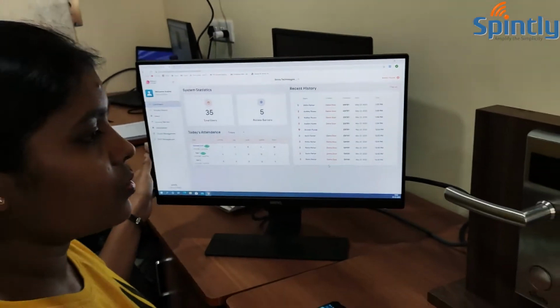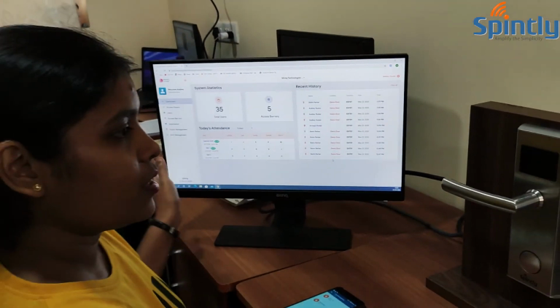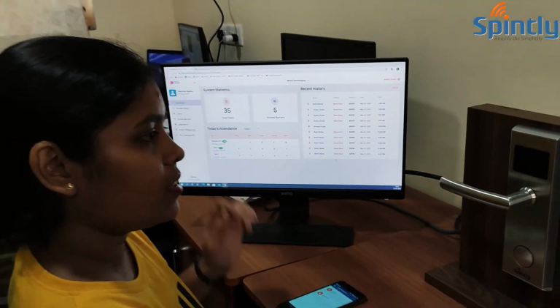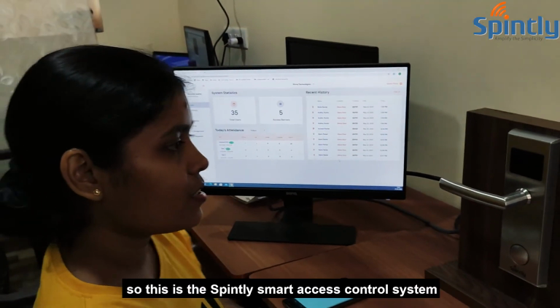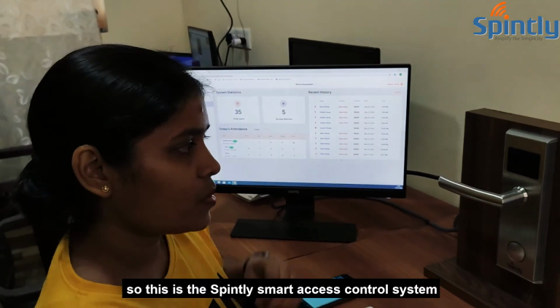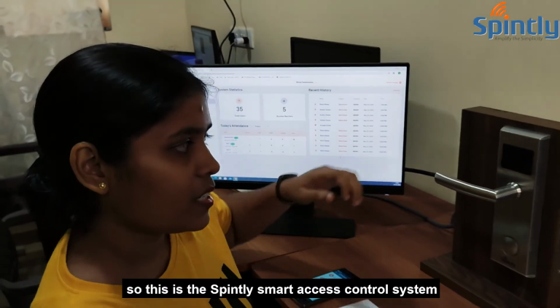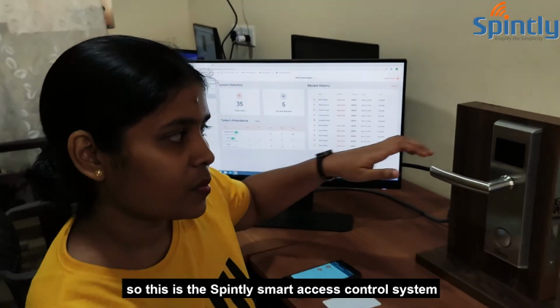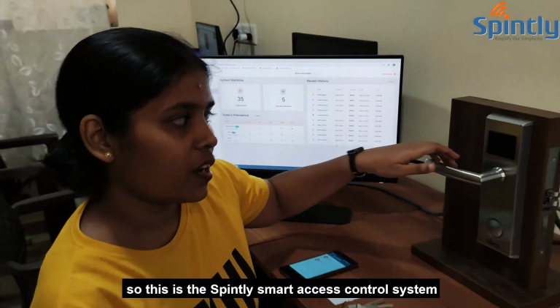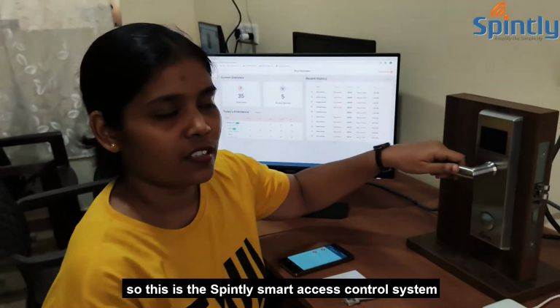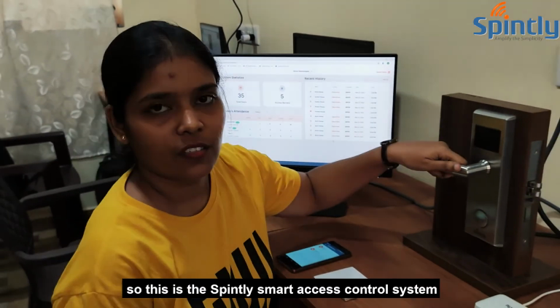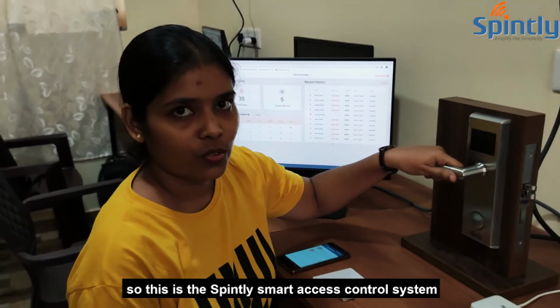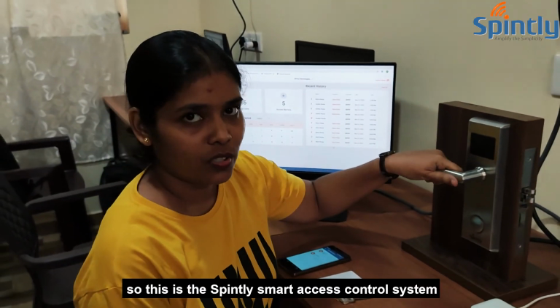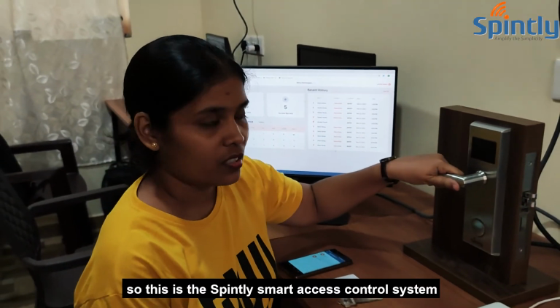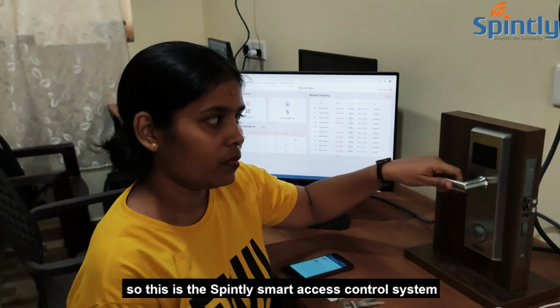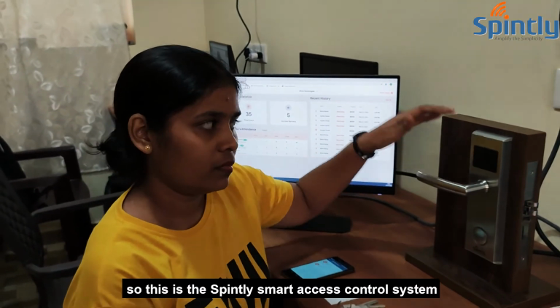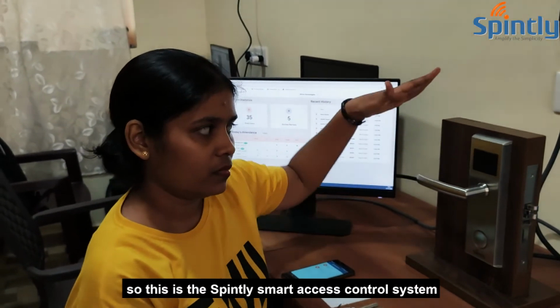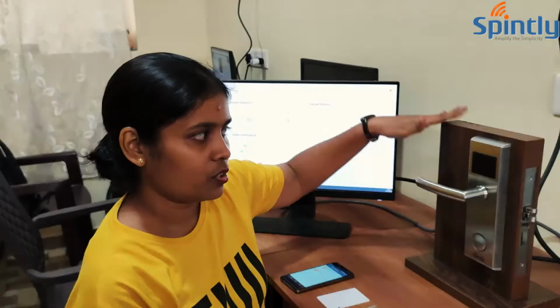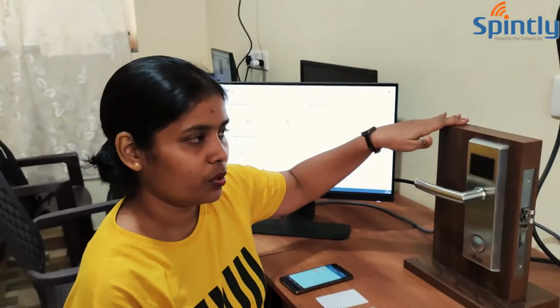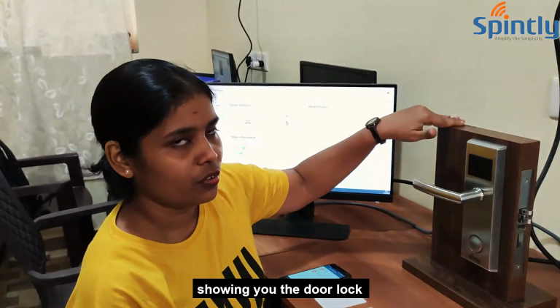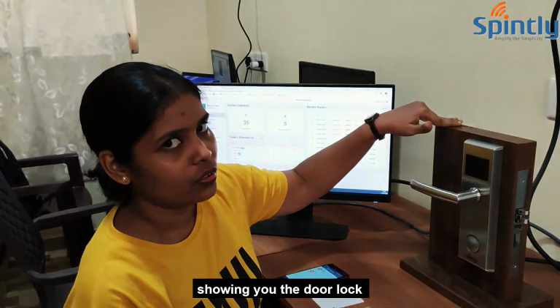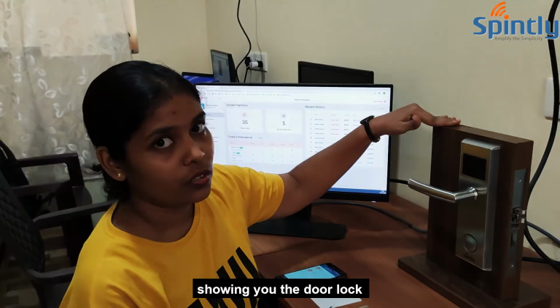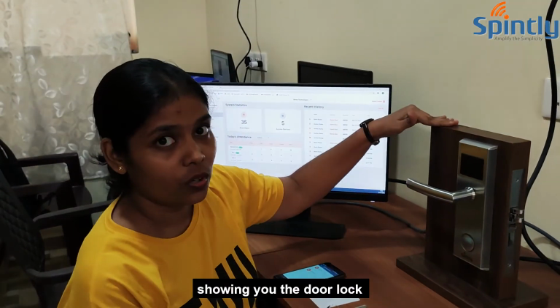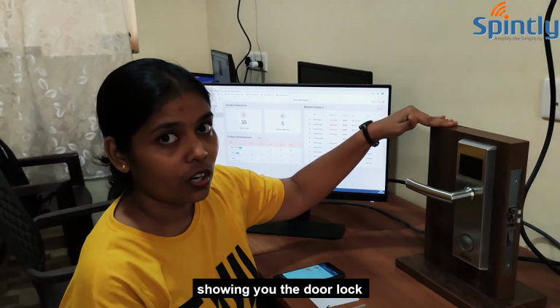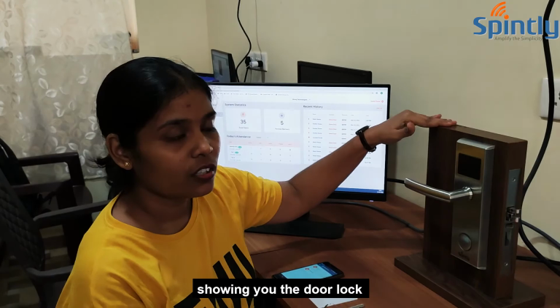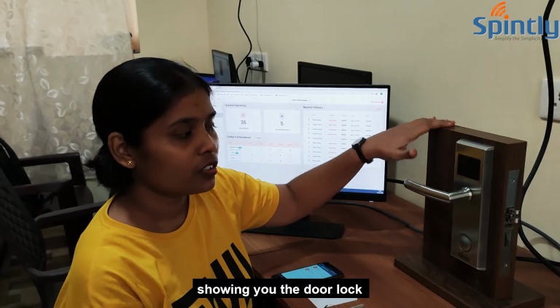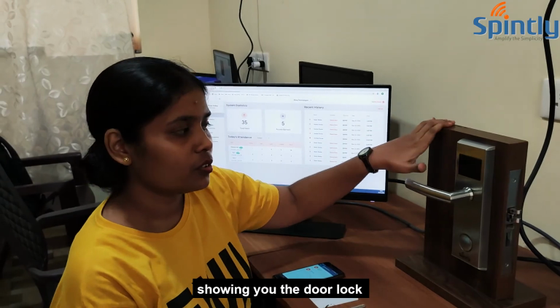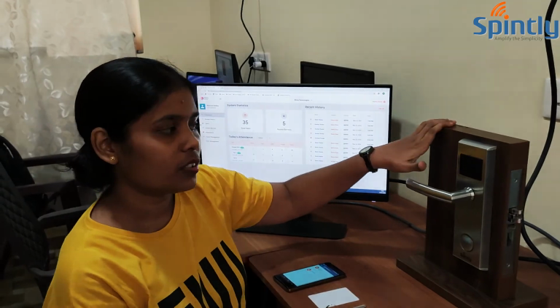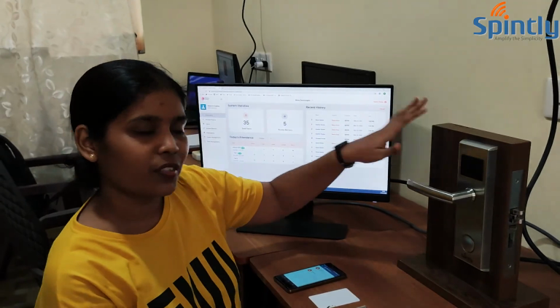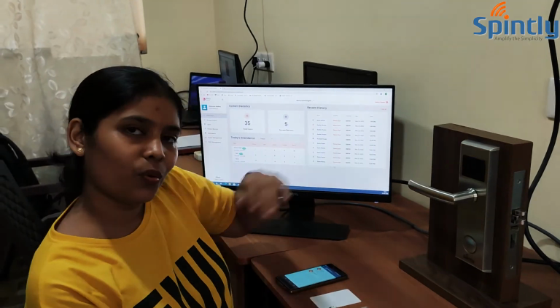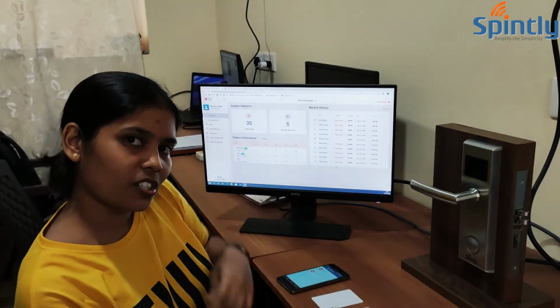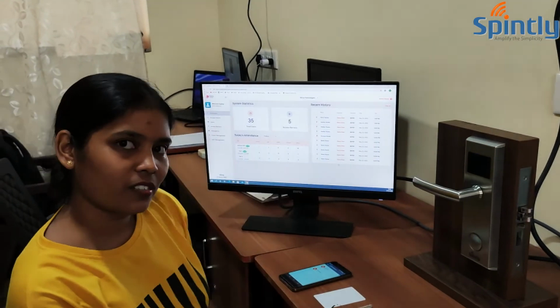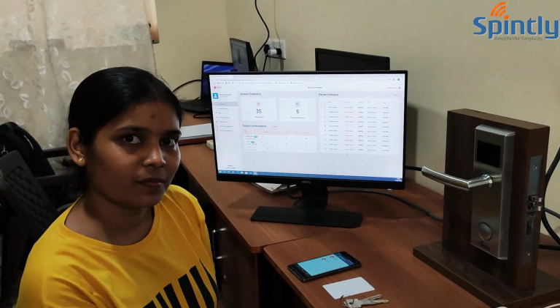So this is the Spindly Smart access control system showing you the door lock. Thanks for watching.